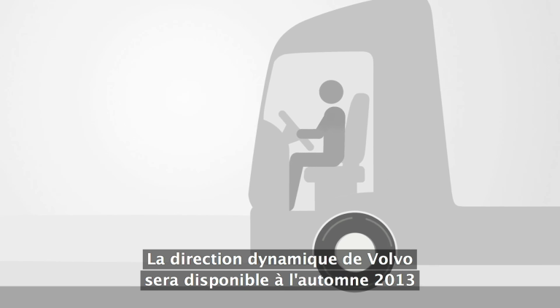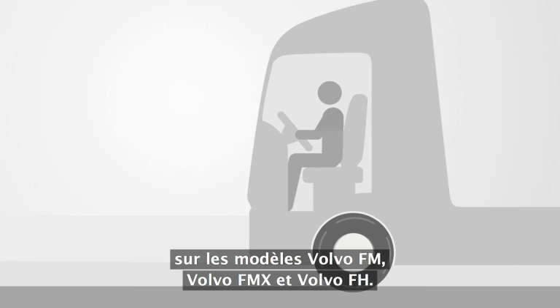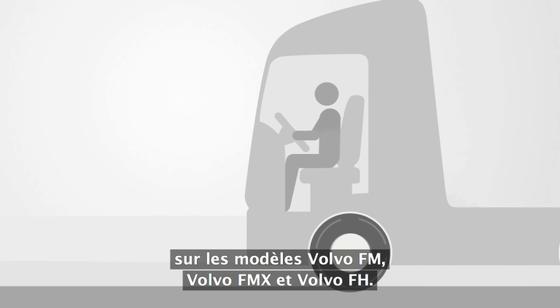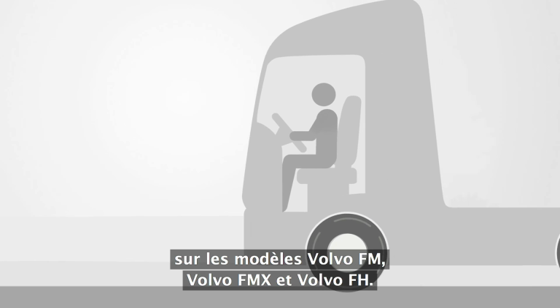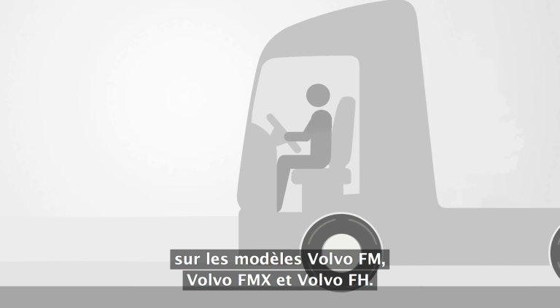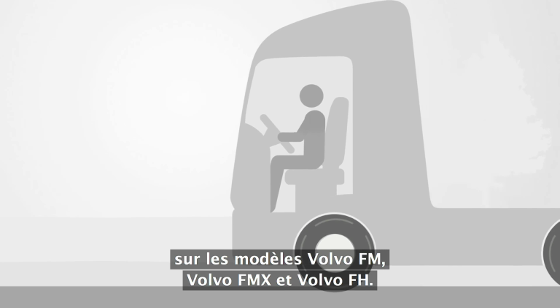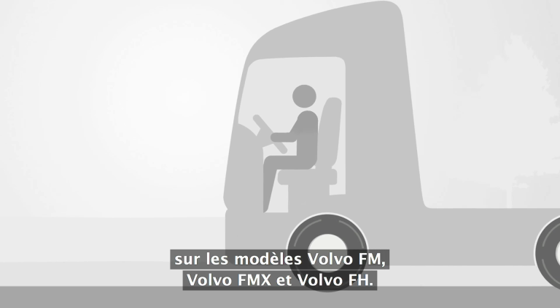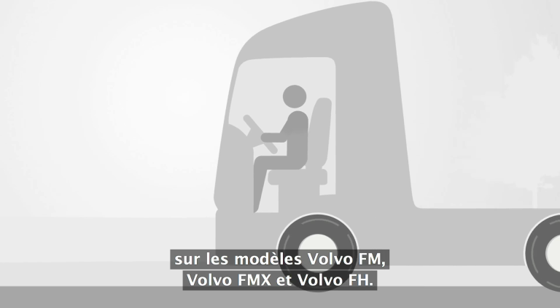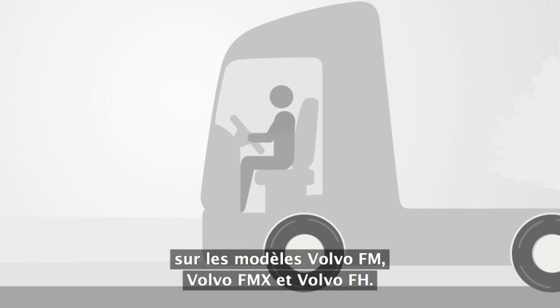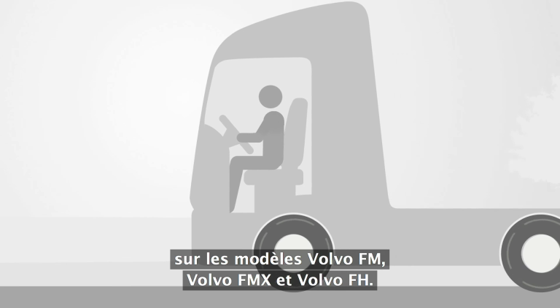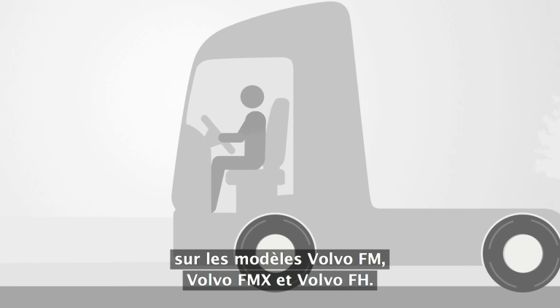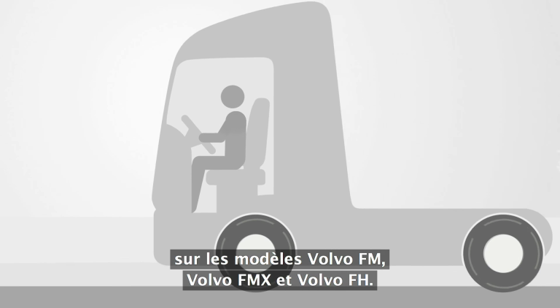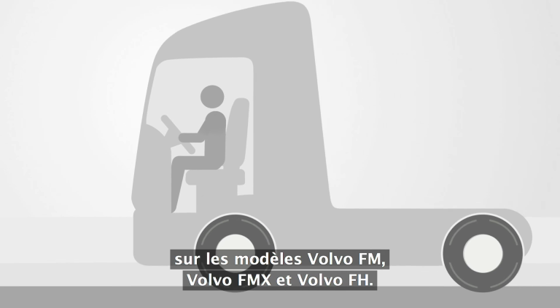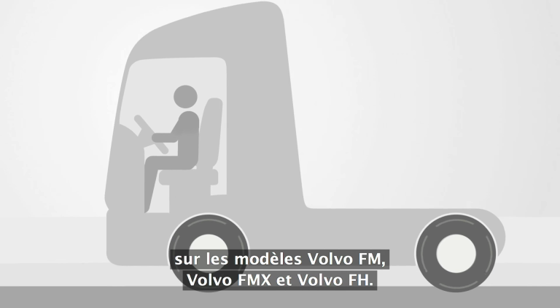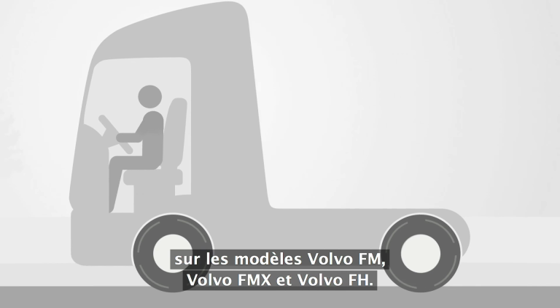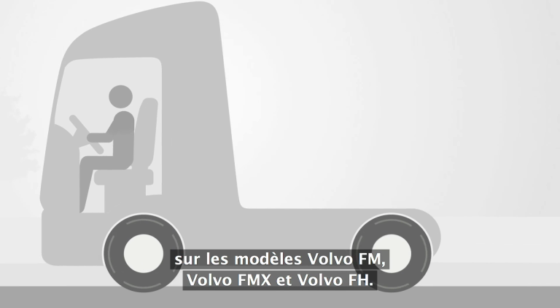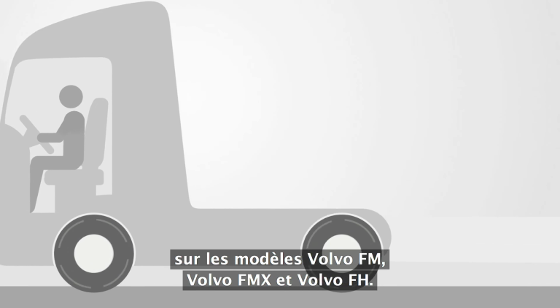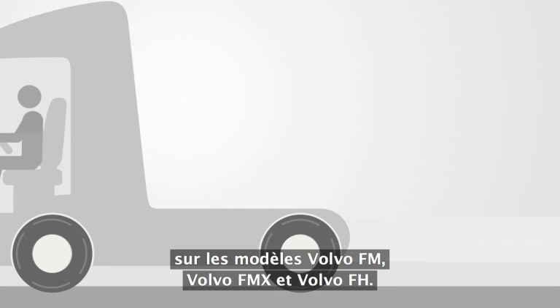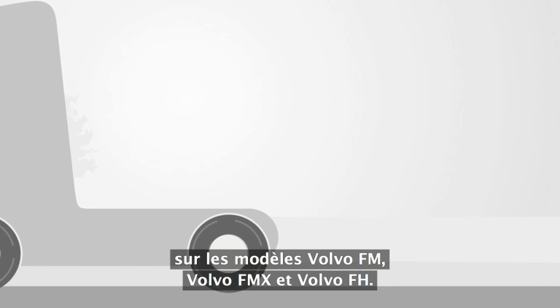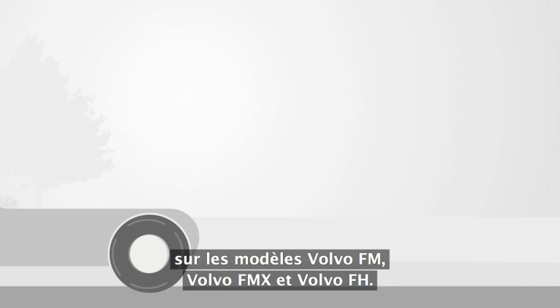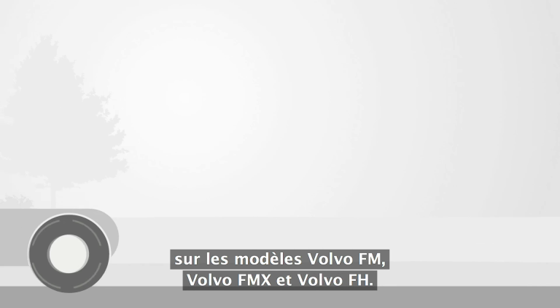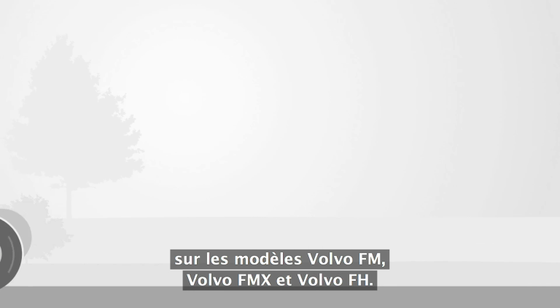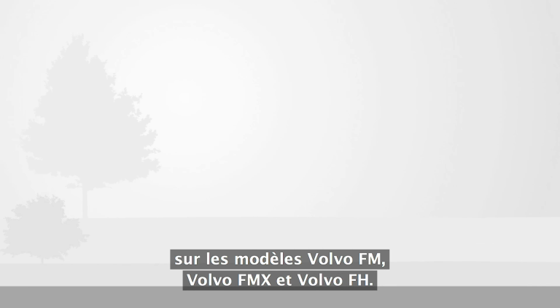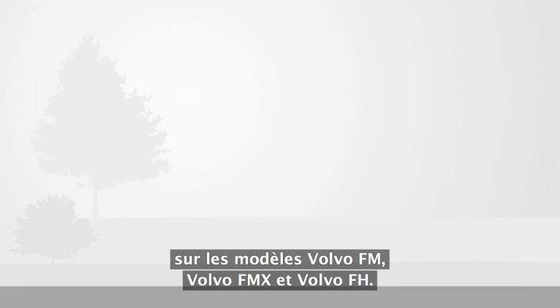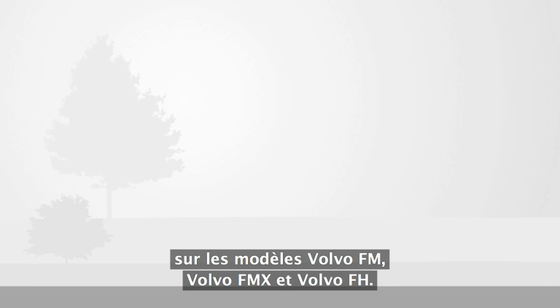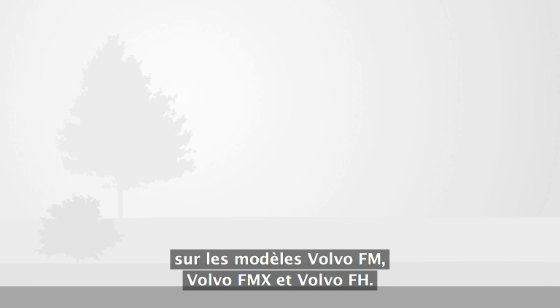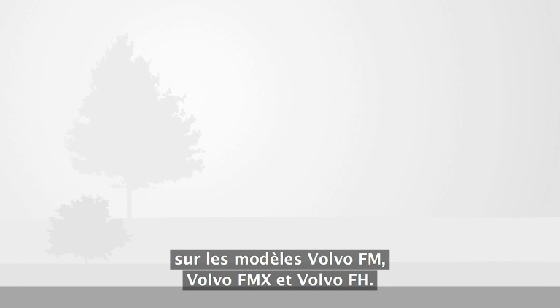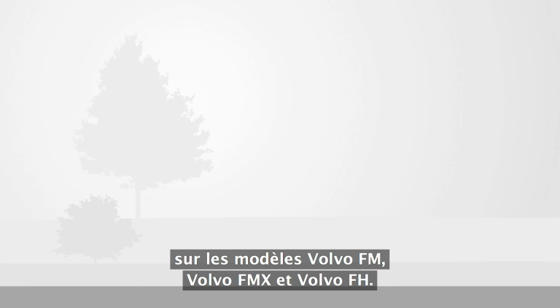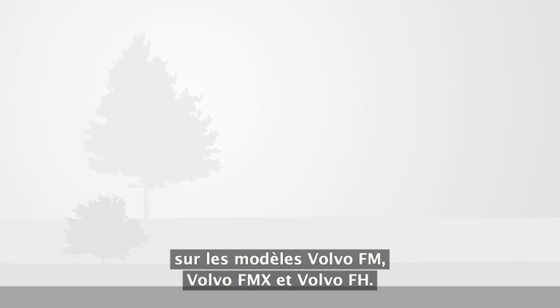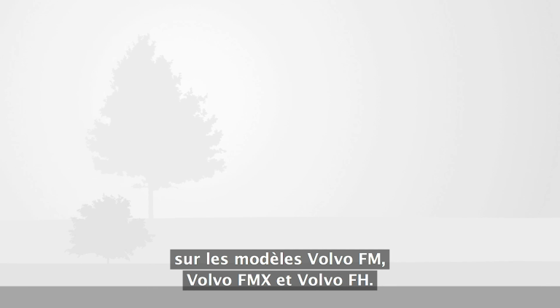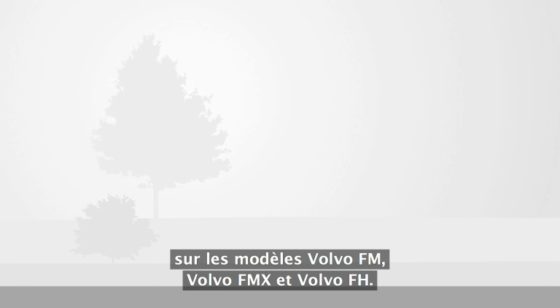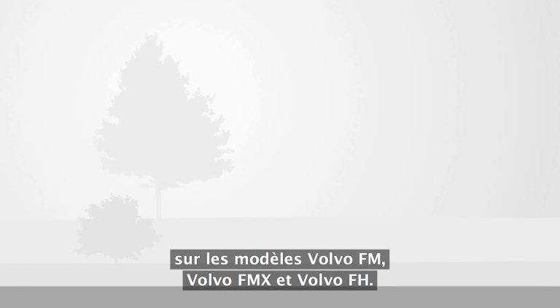Volvo Dynamic Steering hits the market during the autumn of 2013, and will be available with the Volvo FM, Volvo FMX, and Volvo FH.